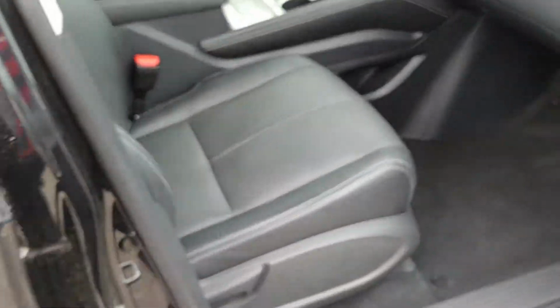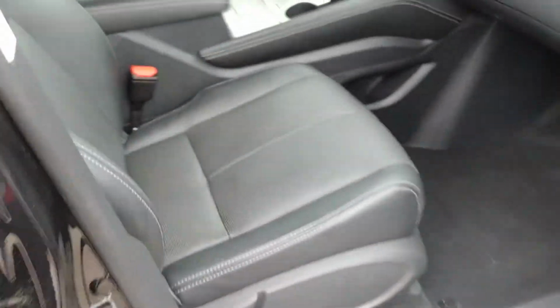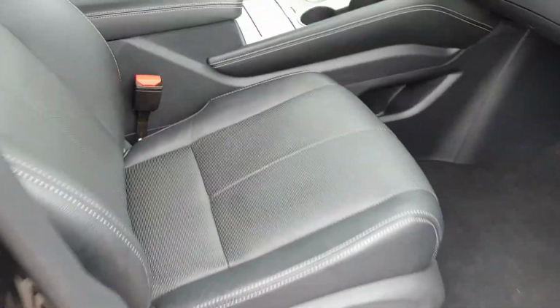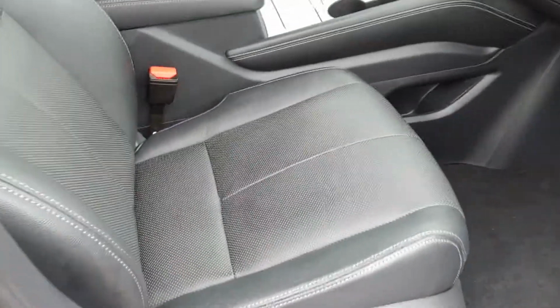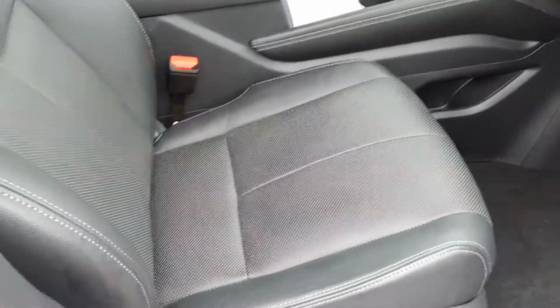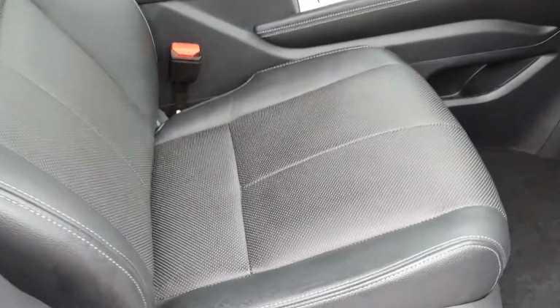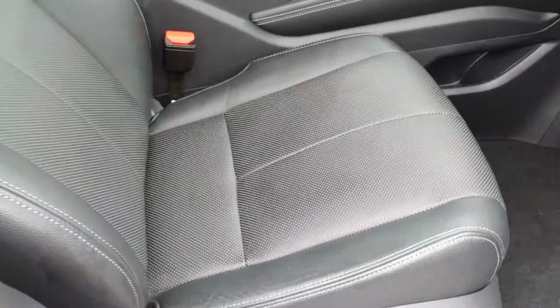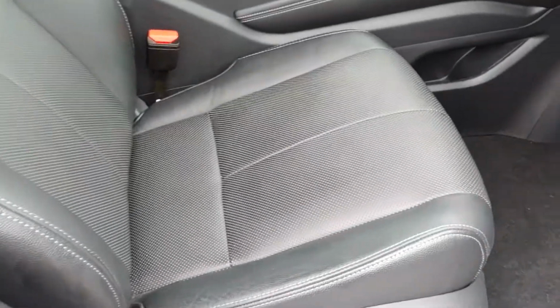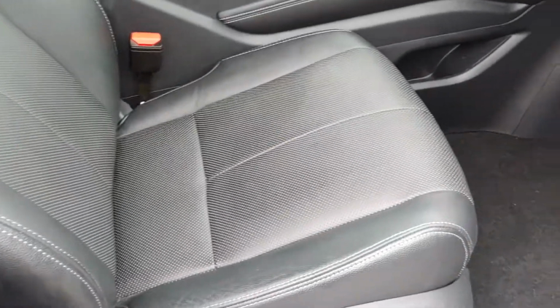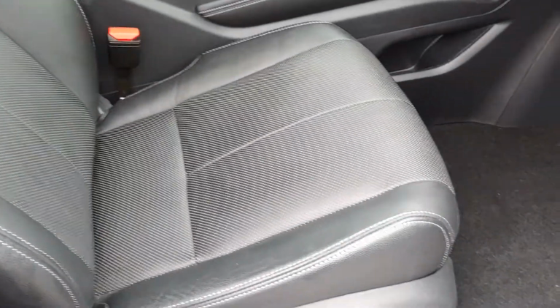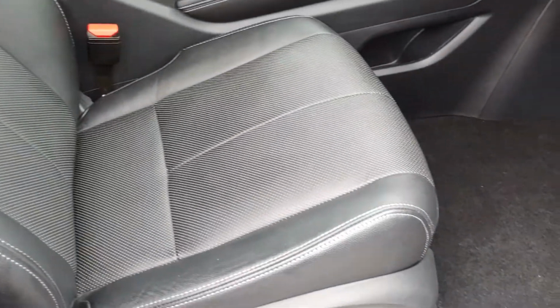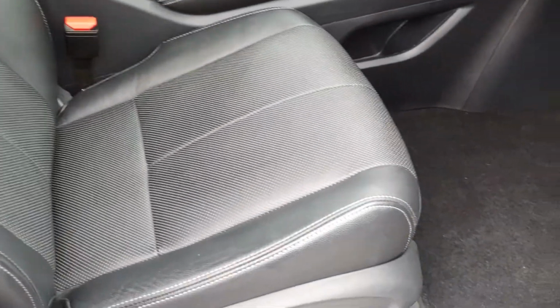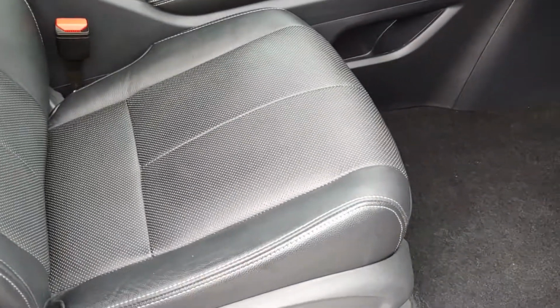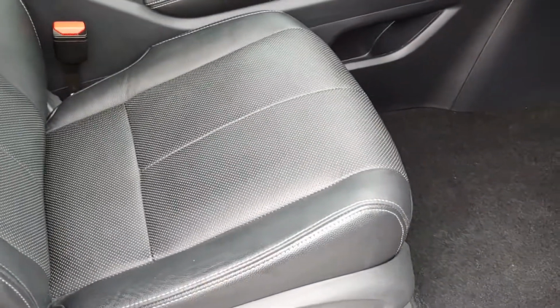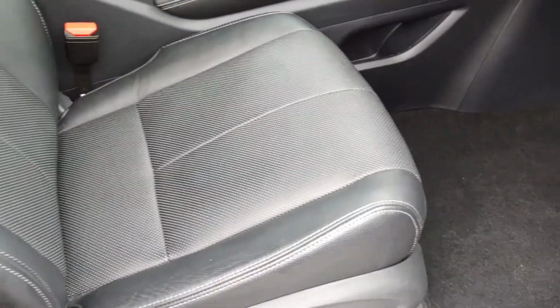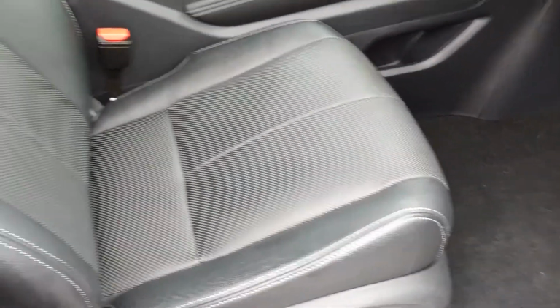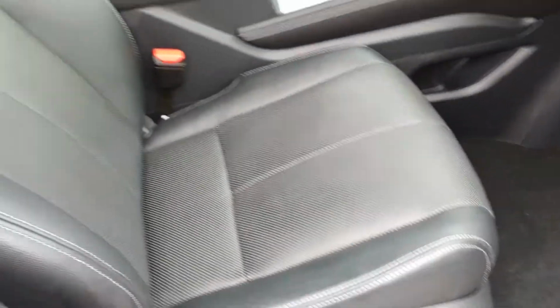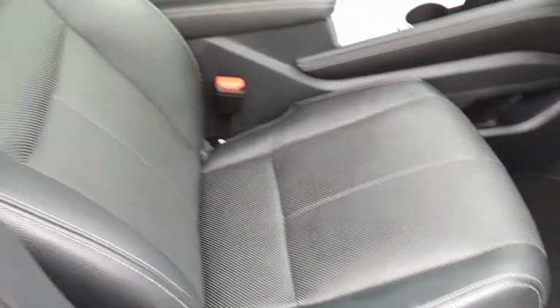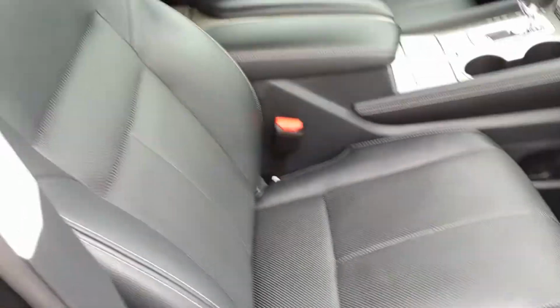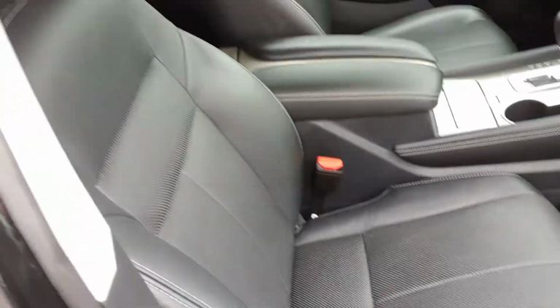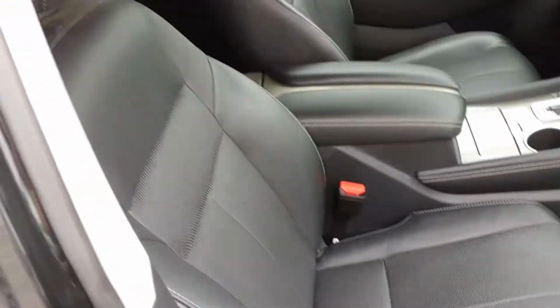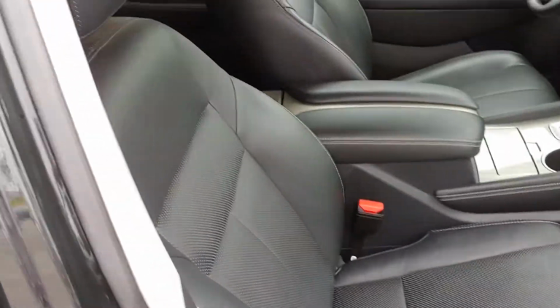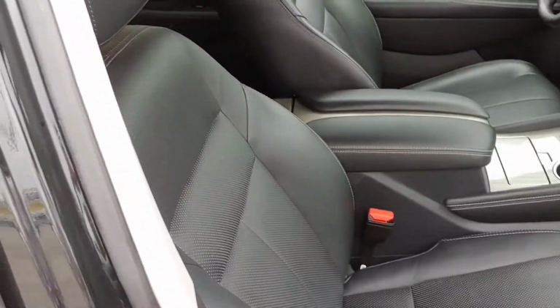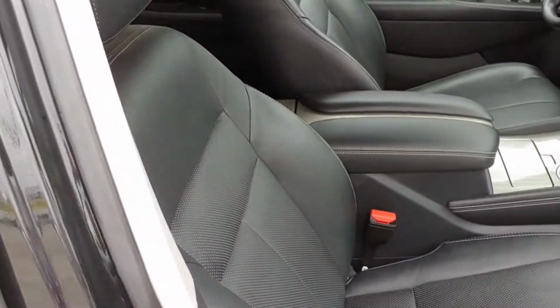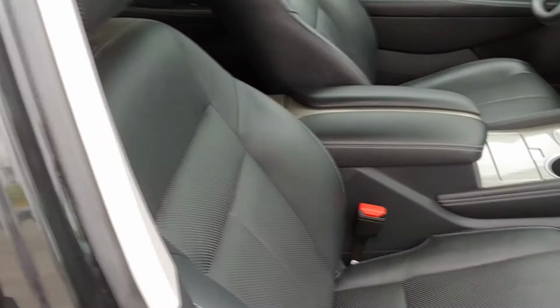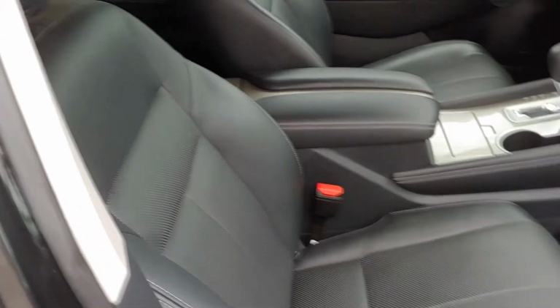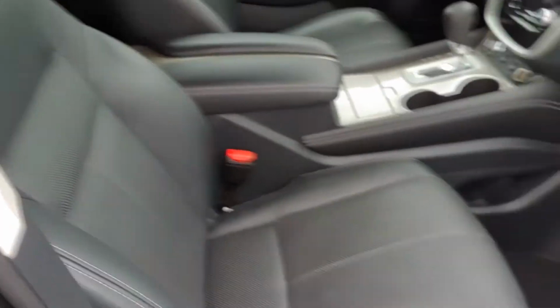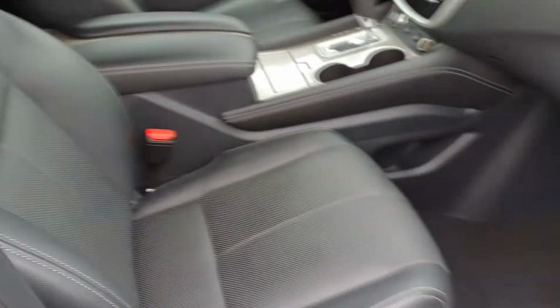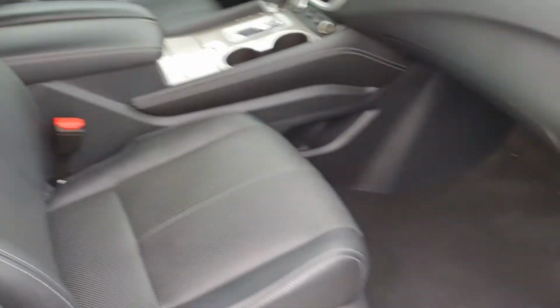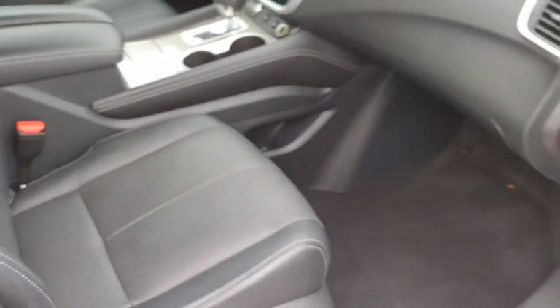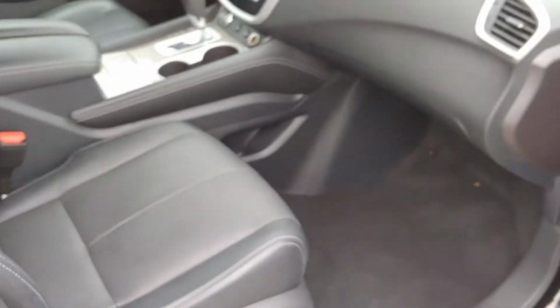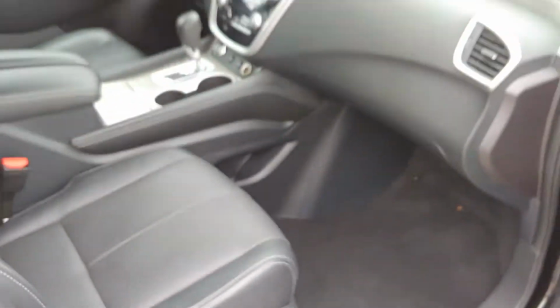As you can see, fully adjustable passenger seat, beautiful stitched leather right there for you.